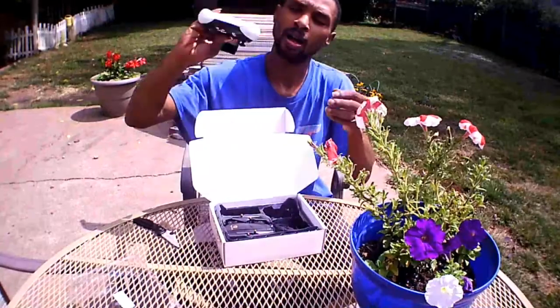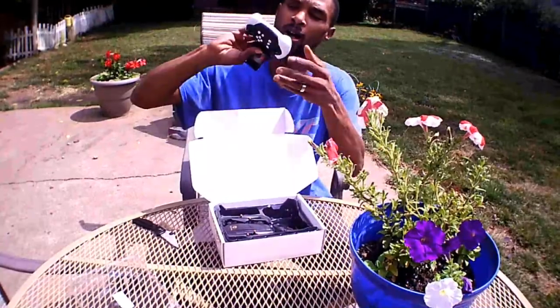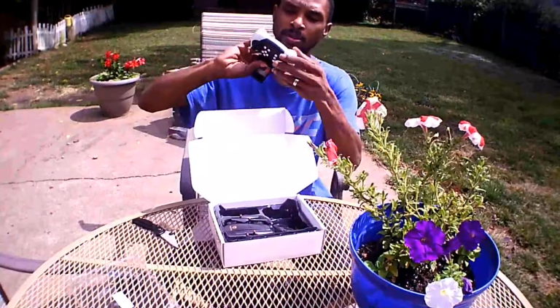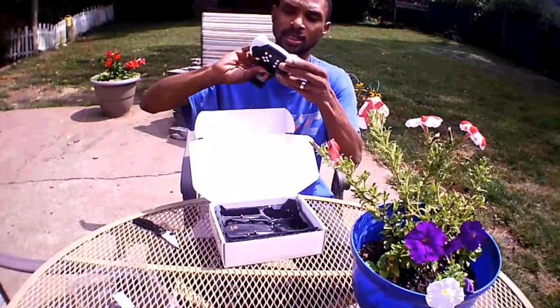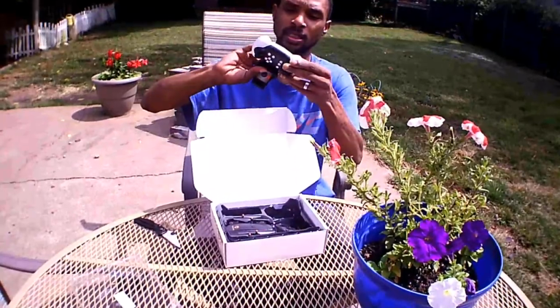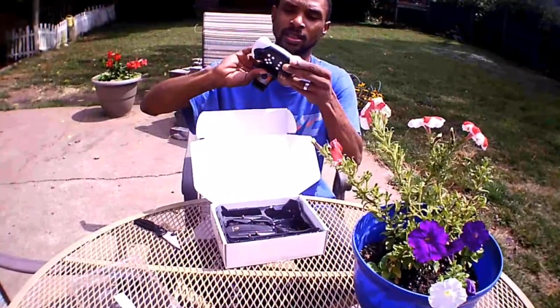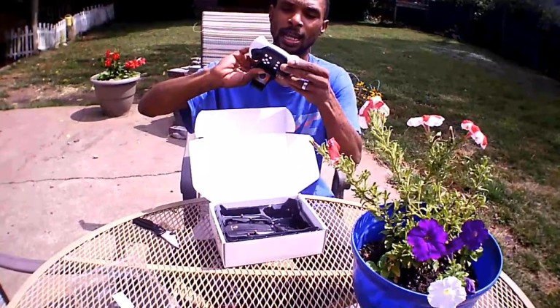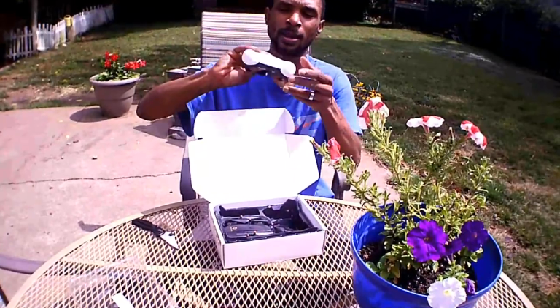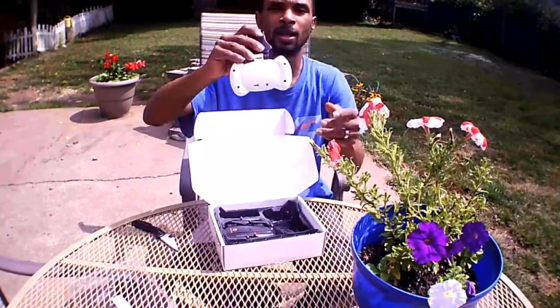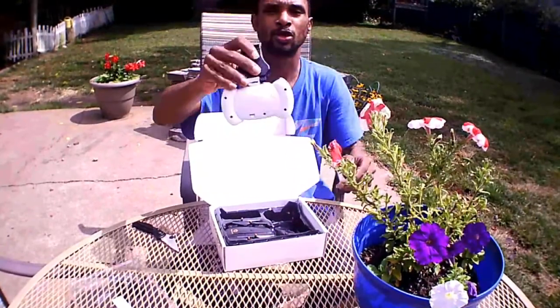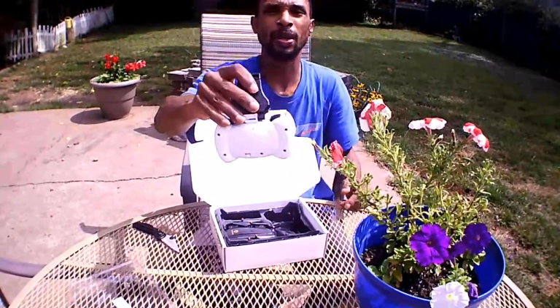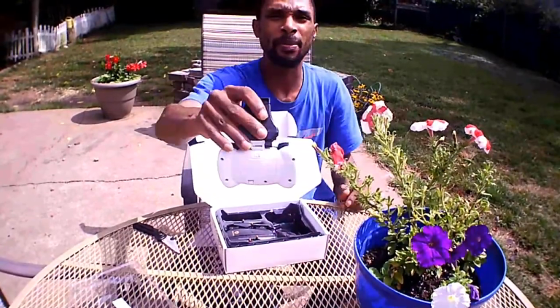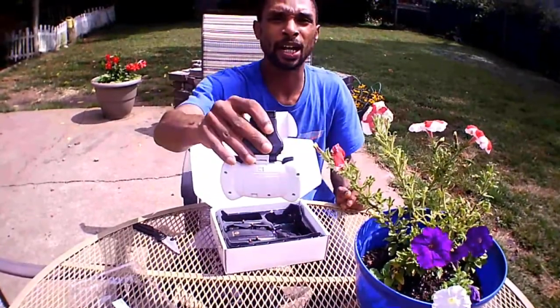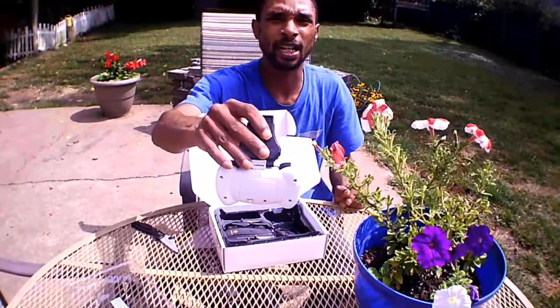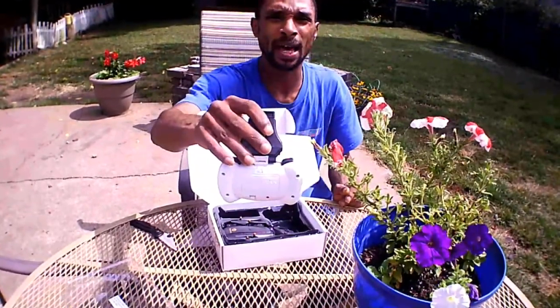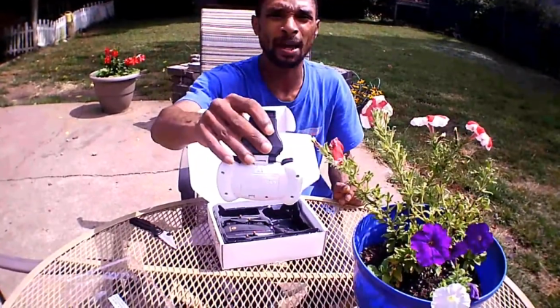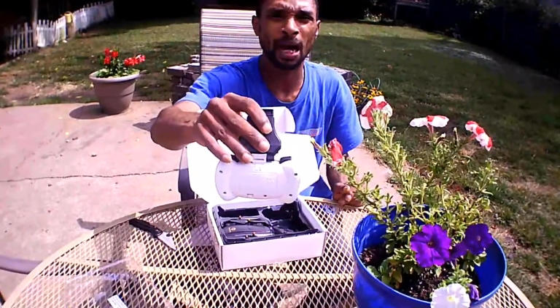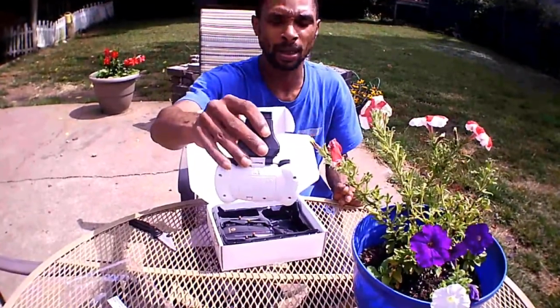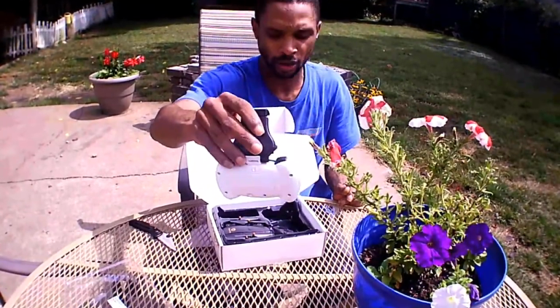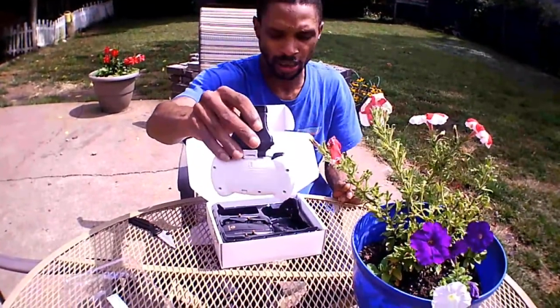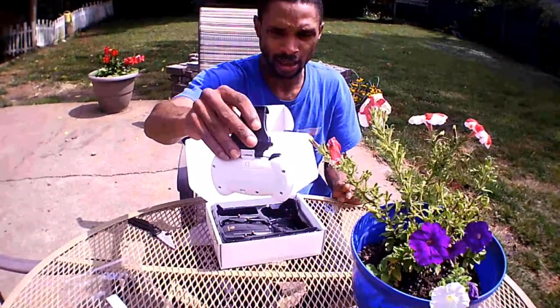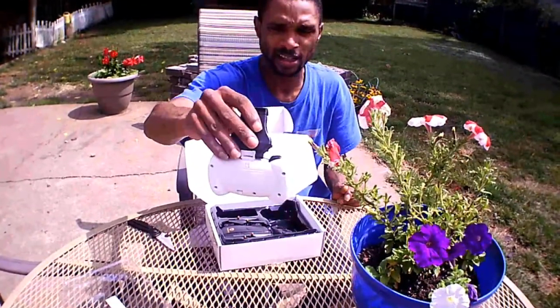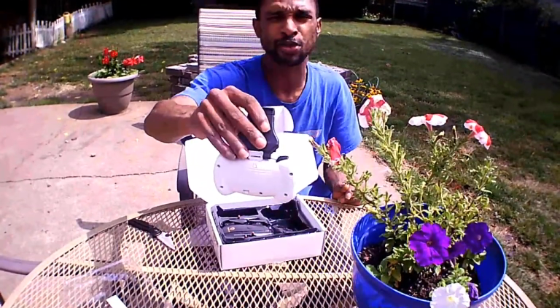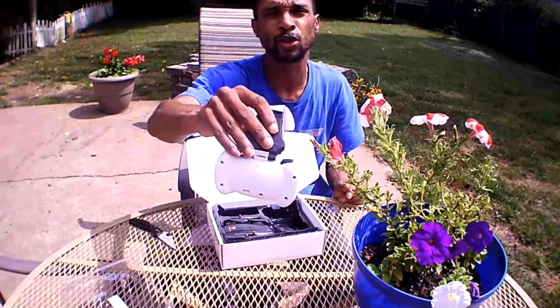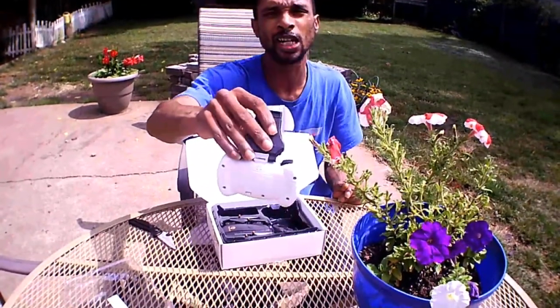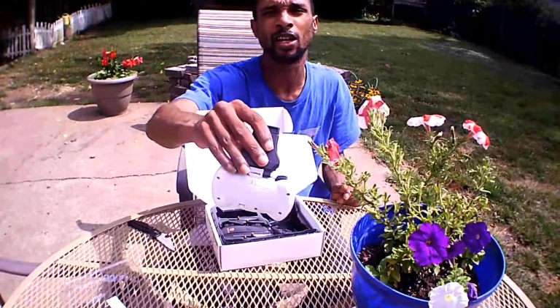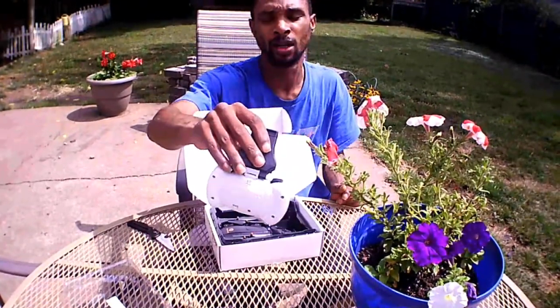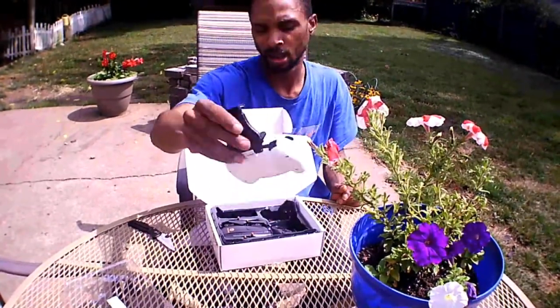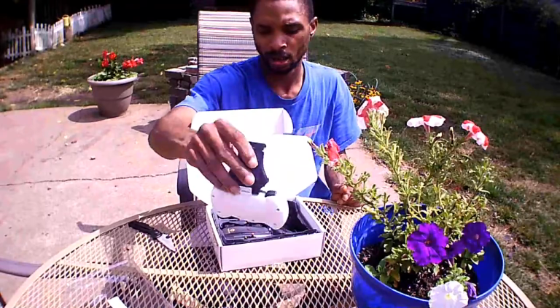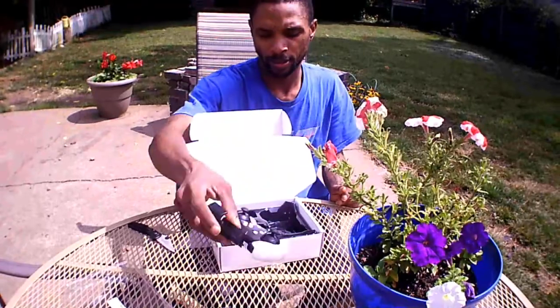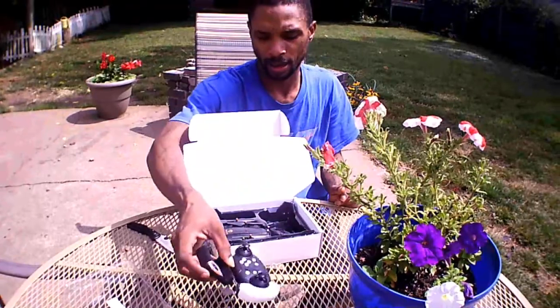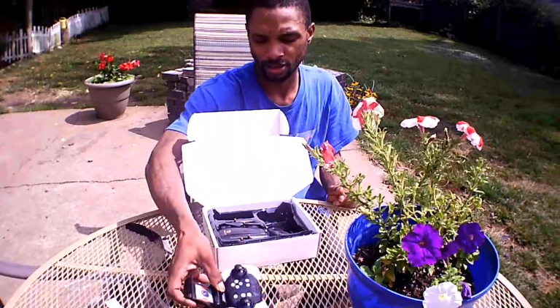Looks like AAA batteries go in the back — probably three — there's a screw on there.